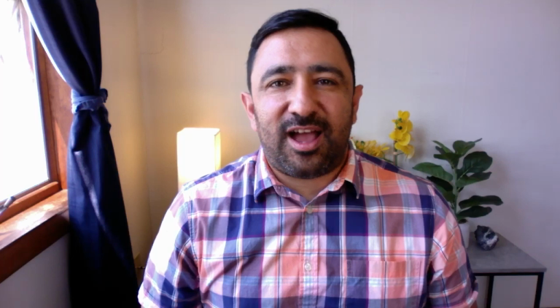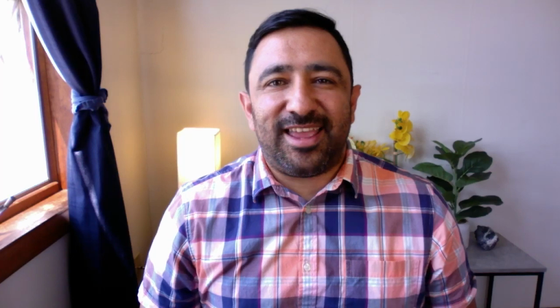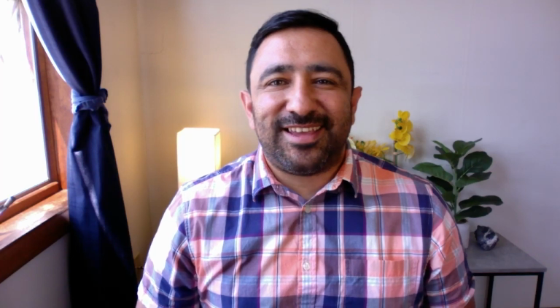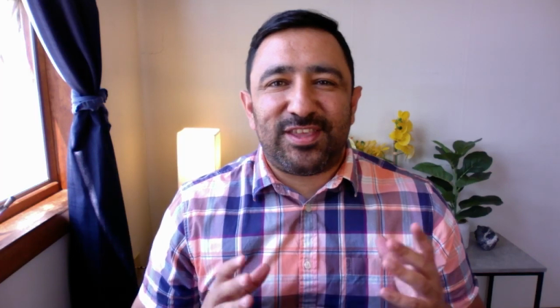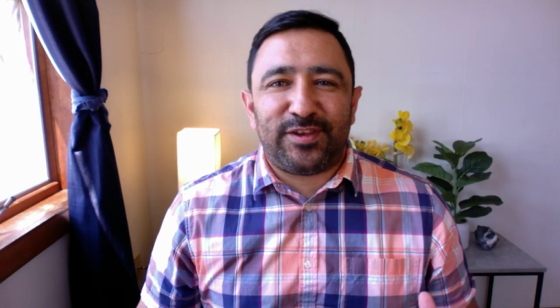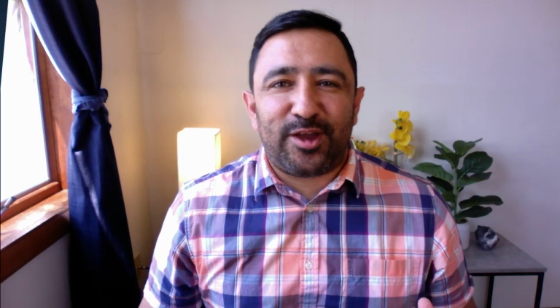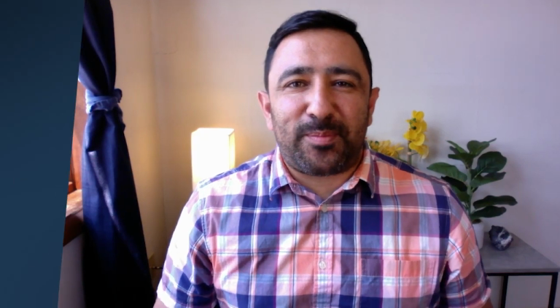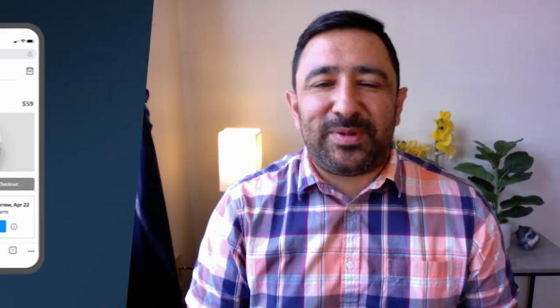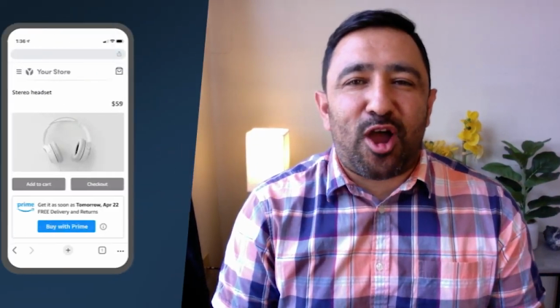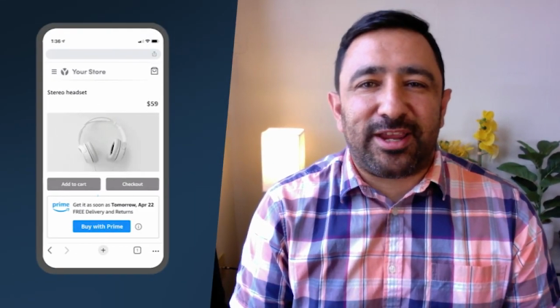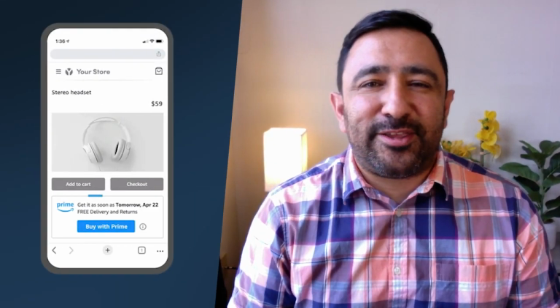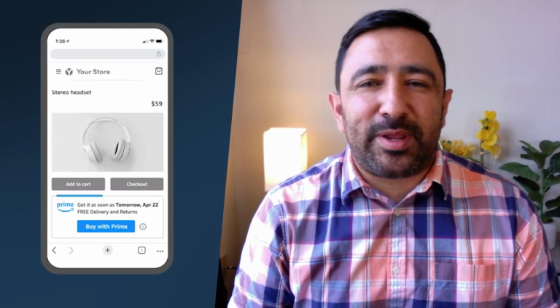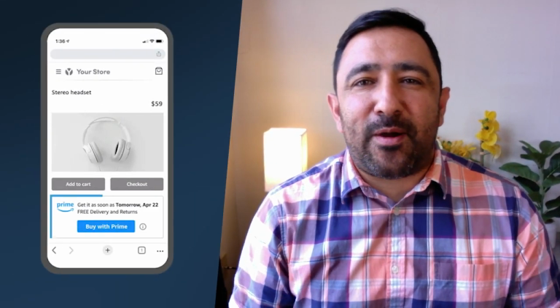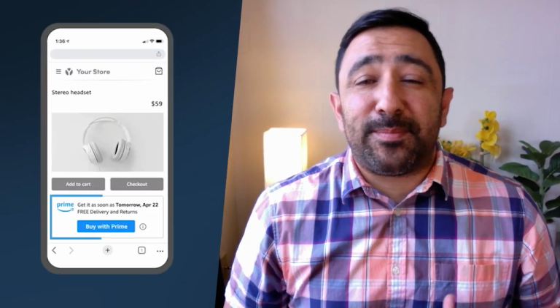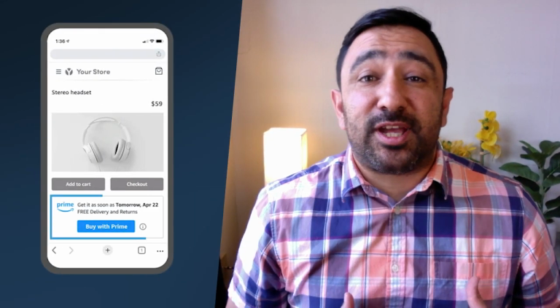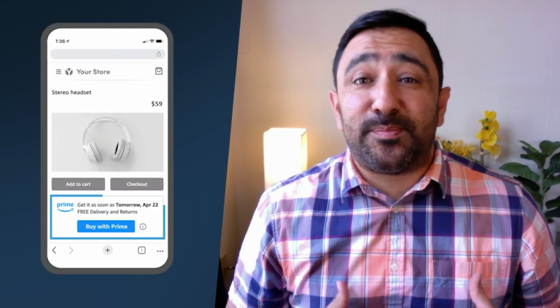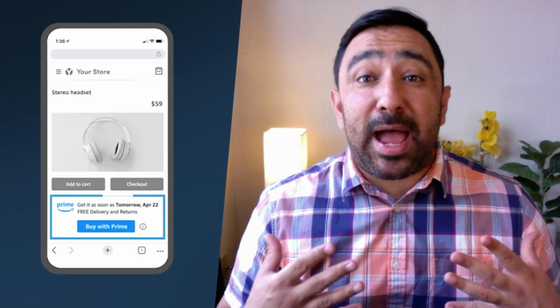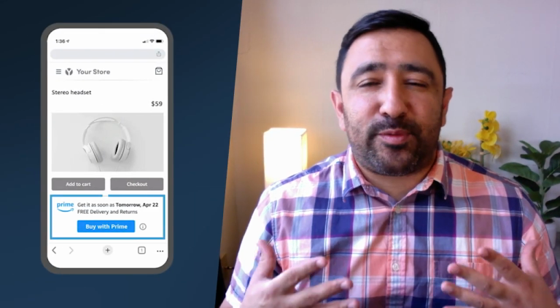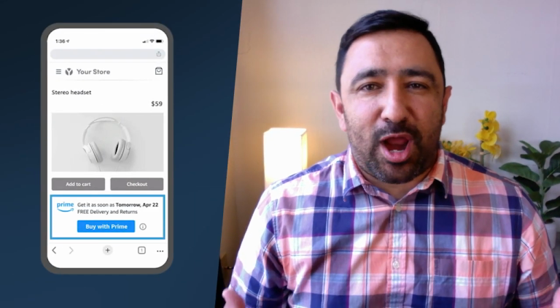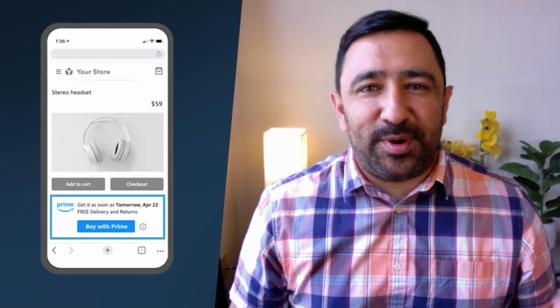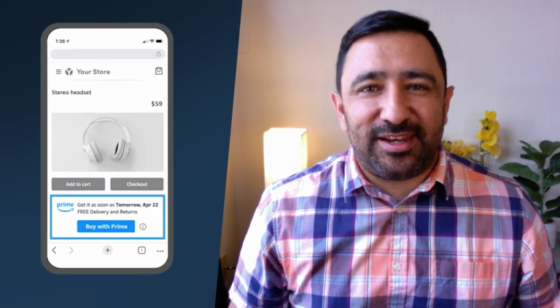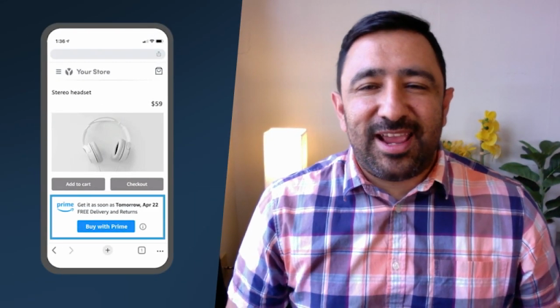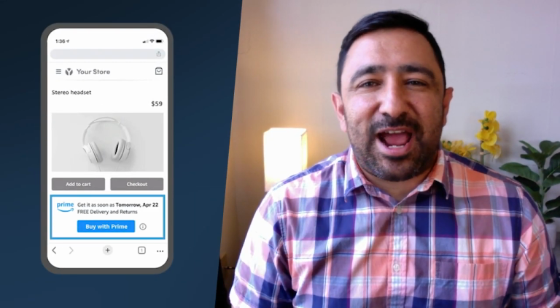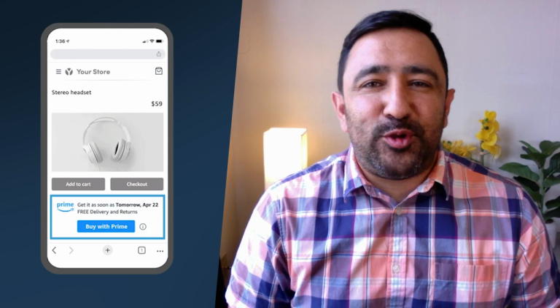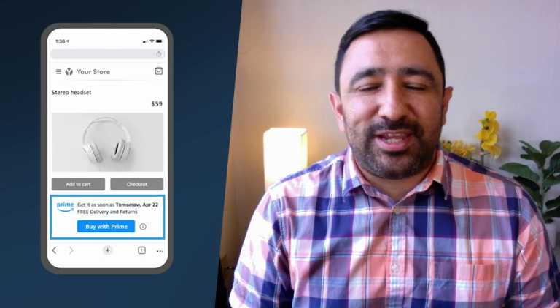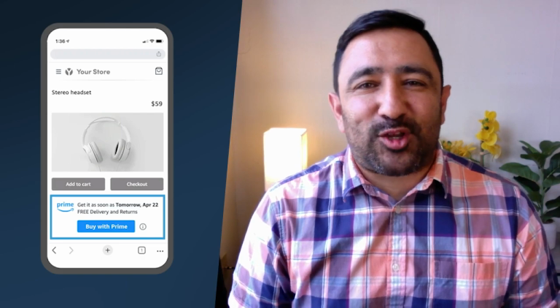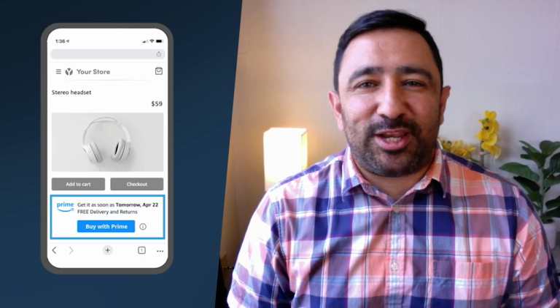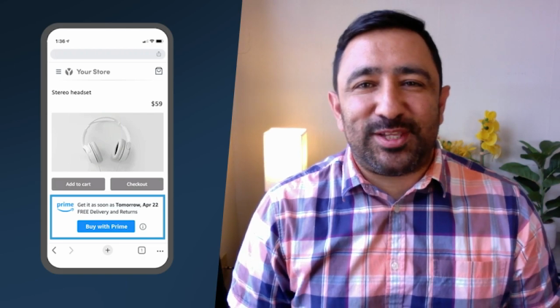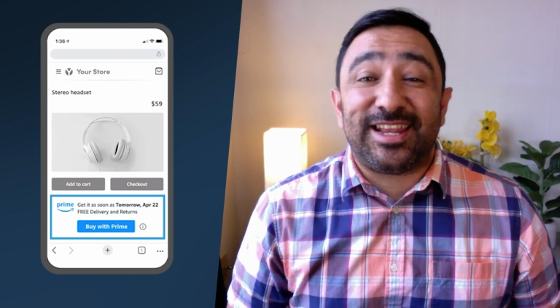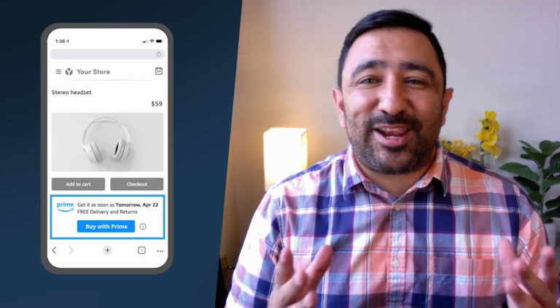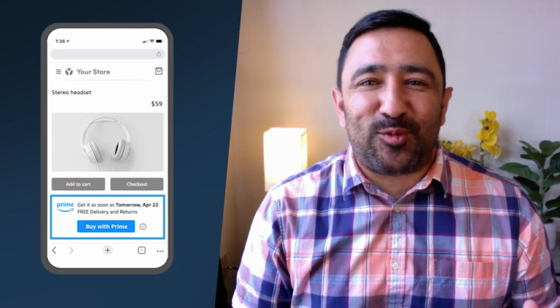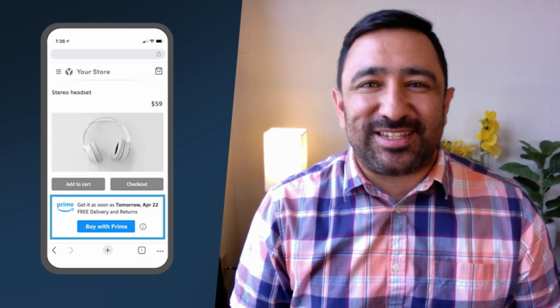Hi, in this video I'm going to be talking a little bit about Amazon's Buy With Prime button and how you can get started using it in your business.